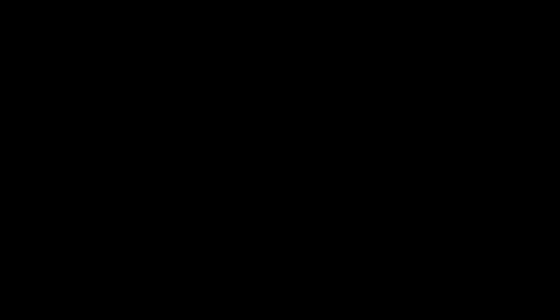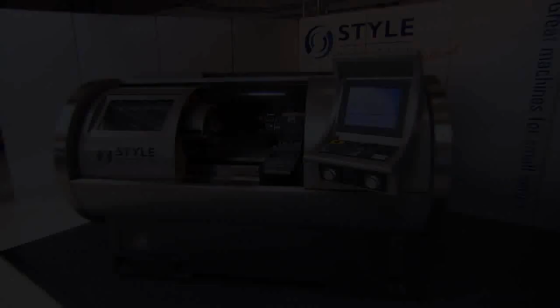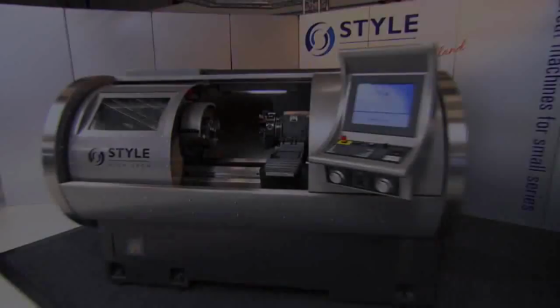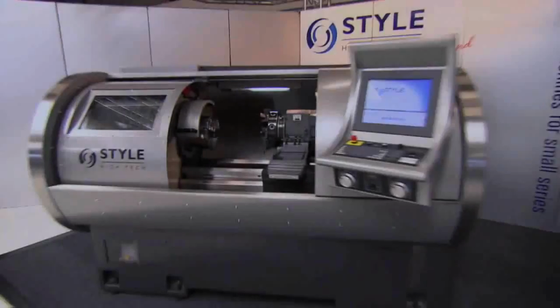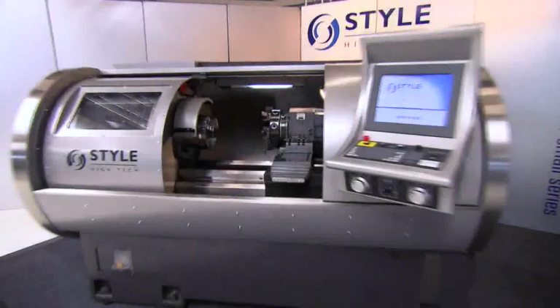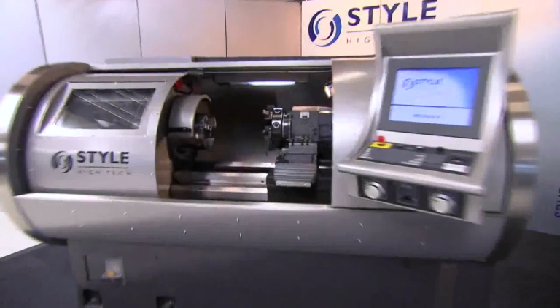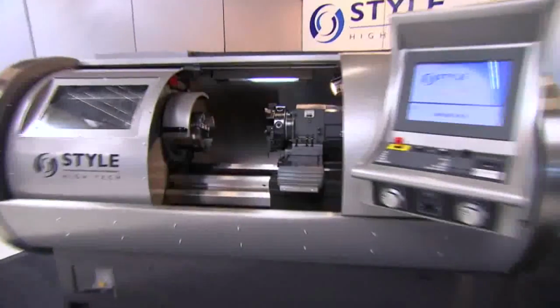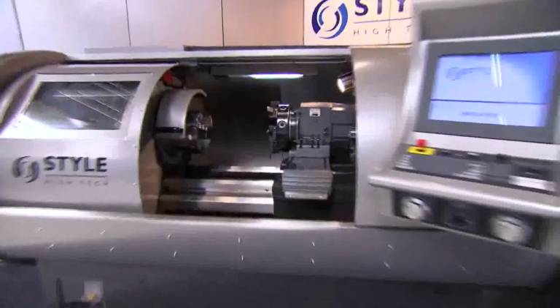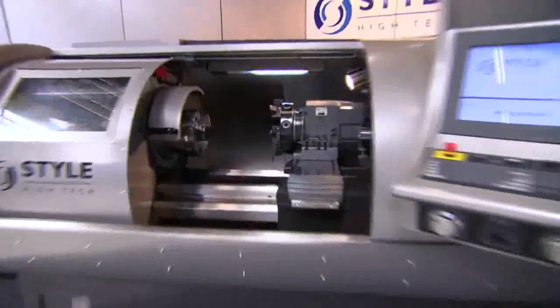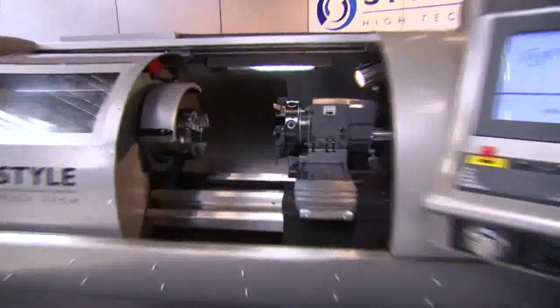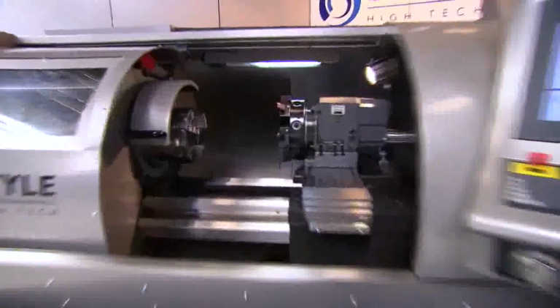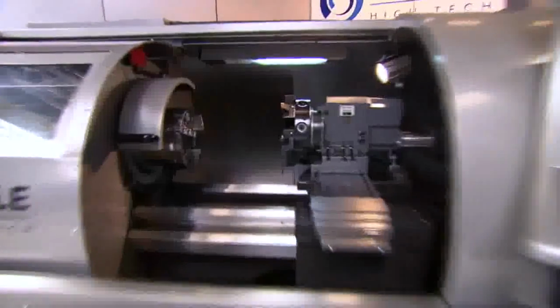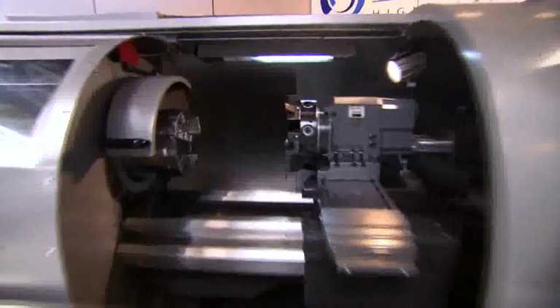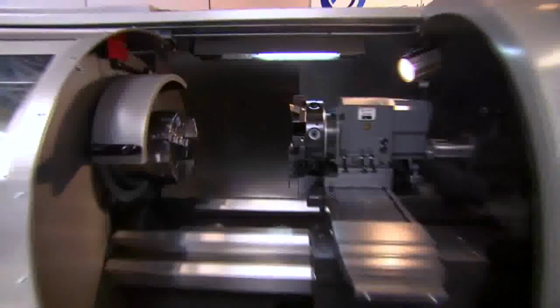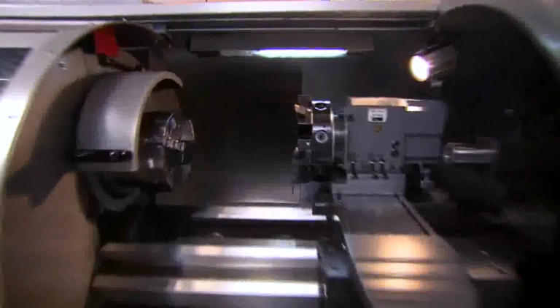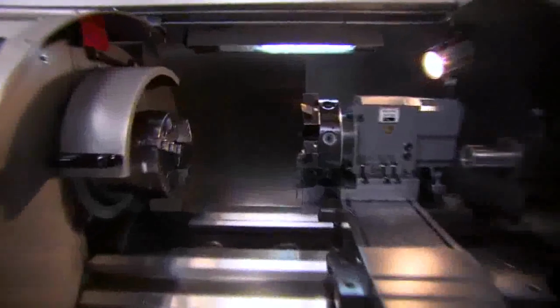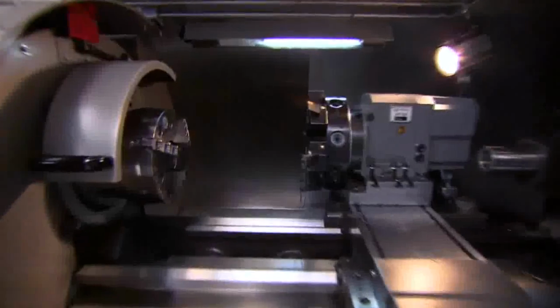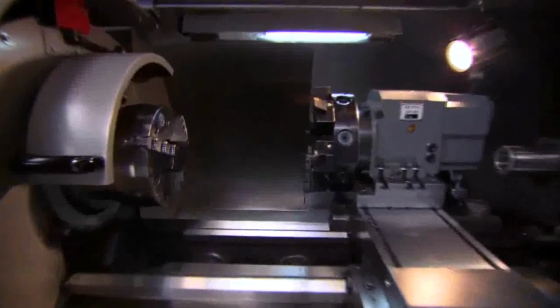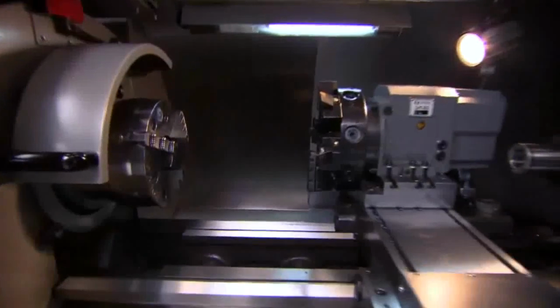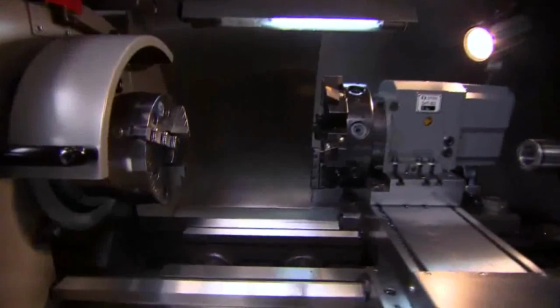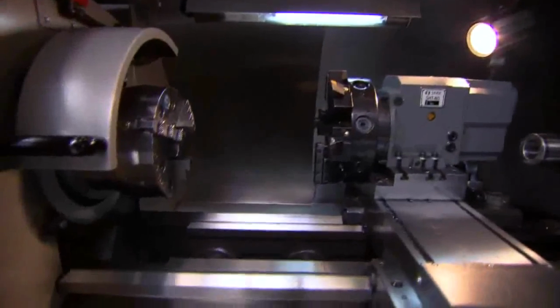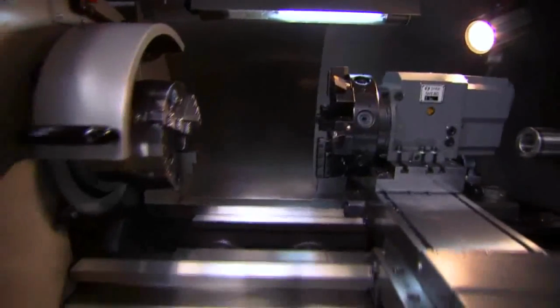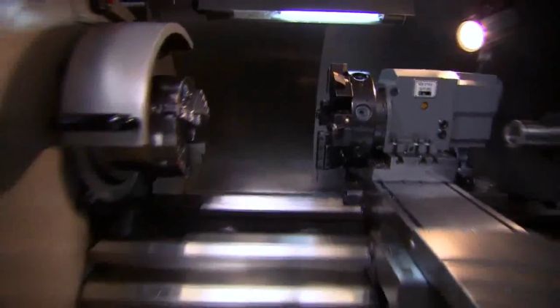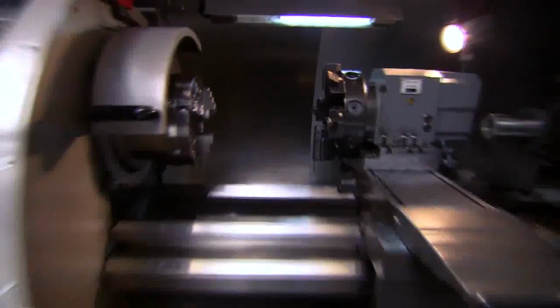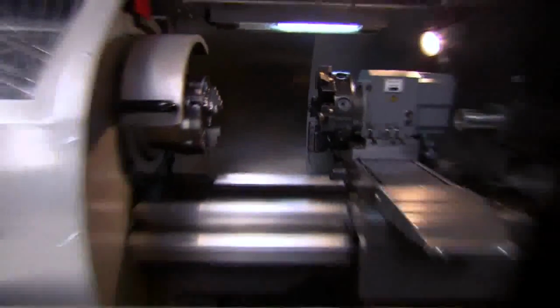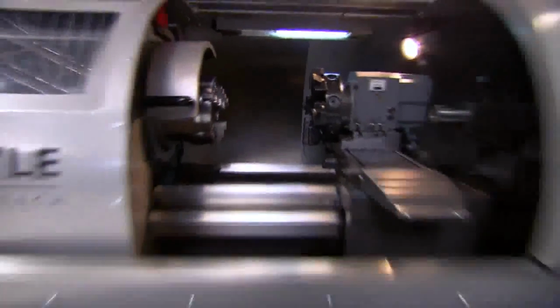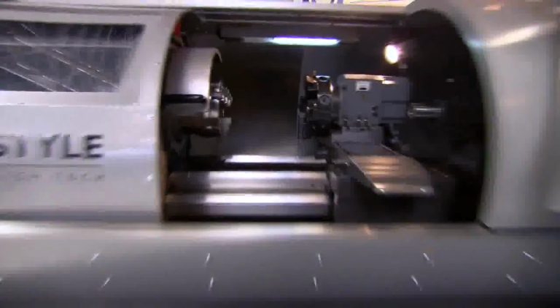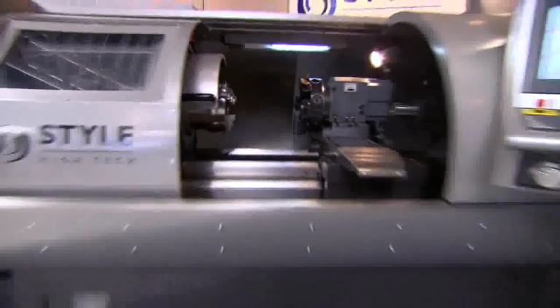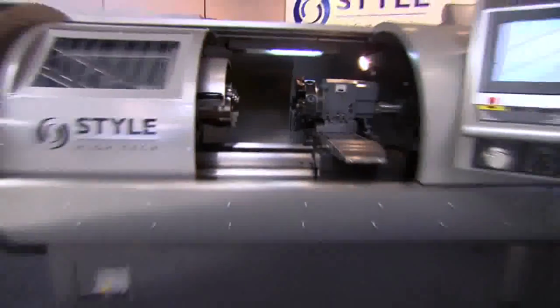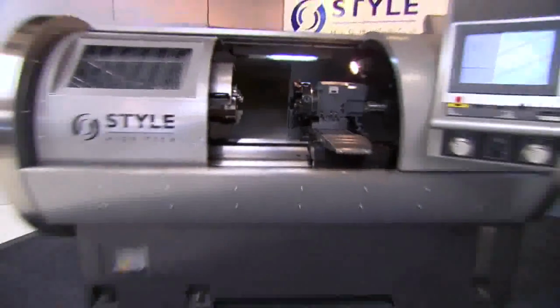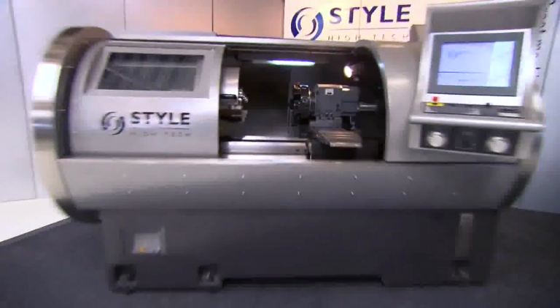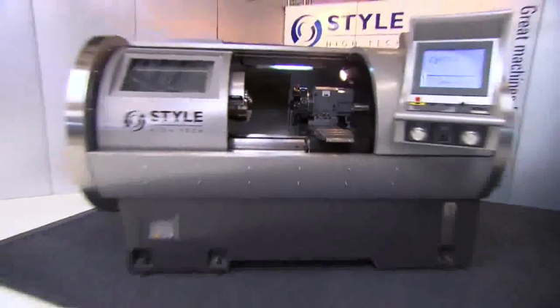The Dutchmade style lathes are the perfect solution for production of single pieces and small series.